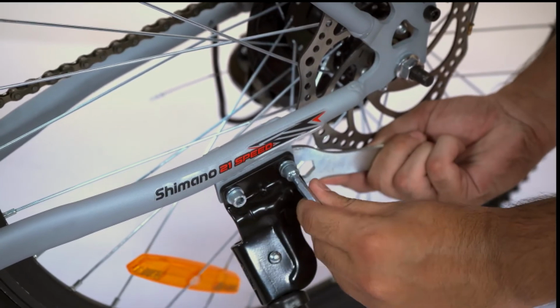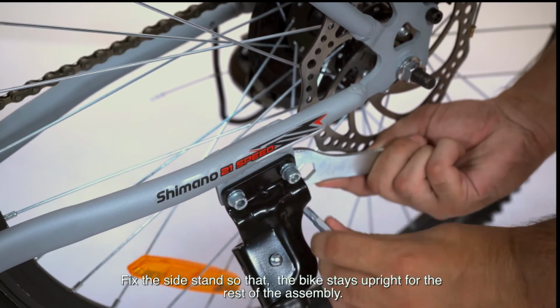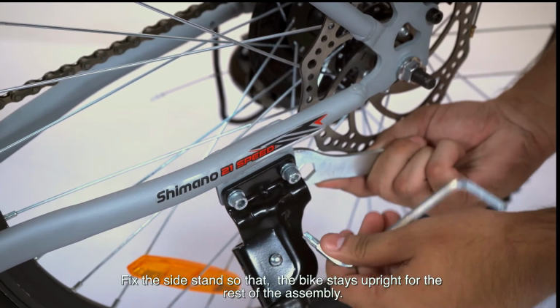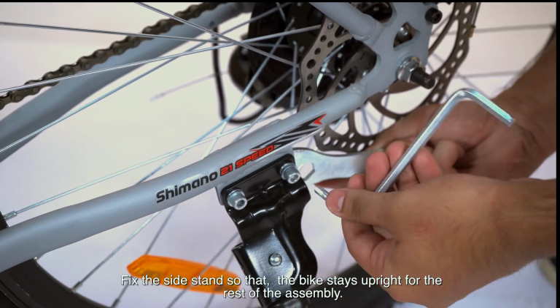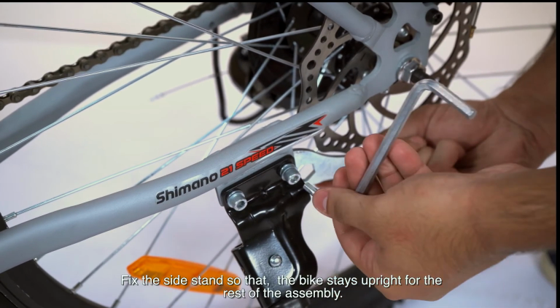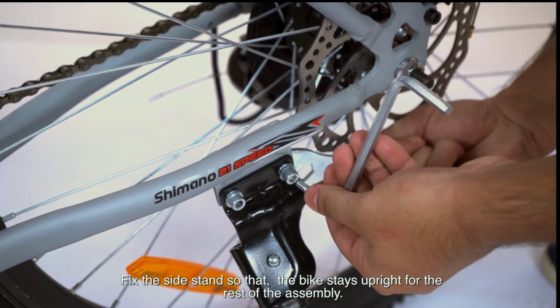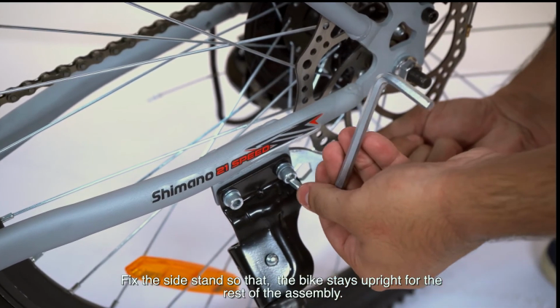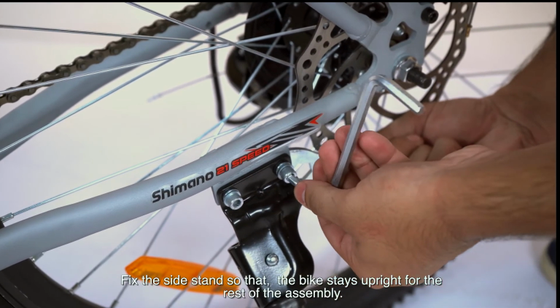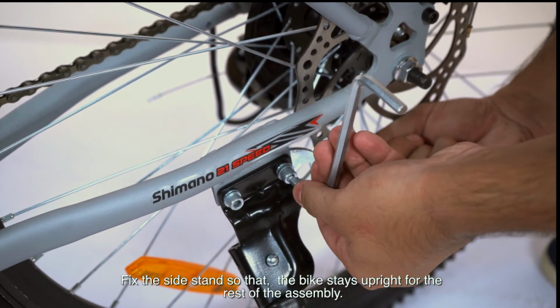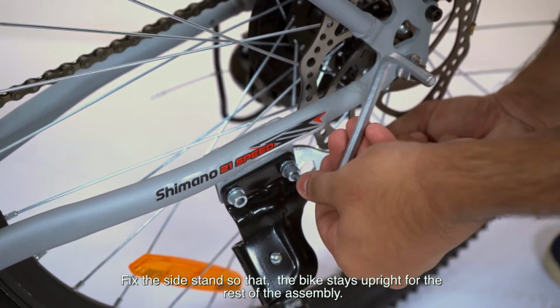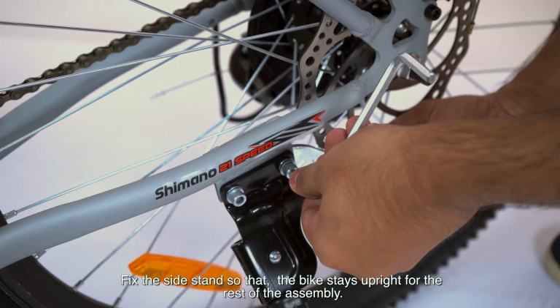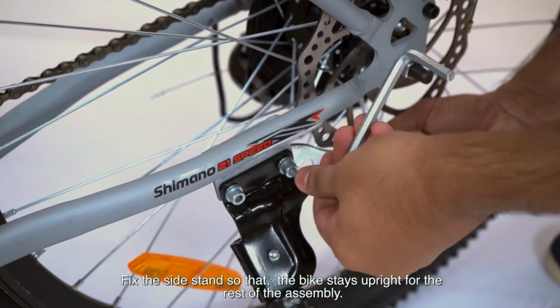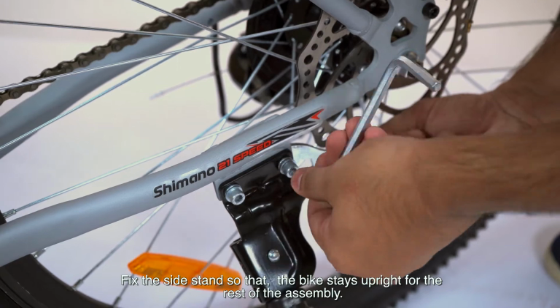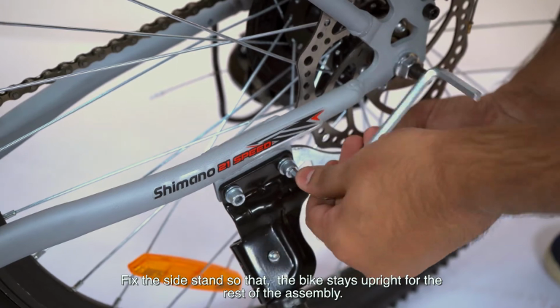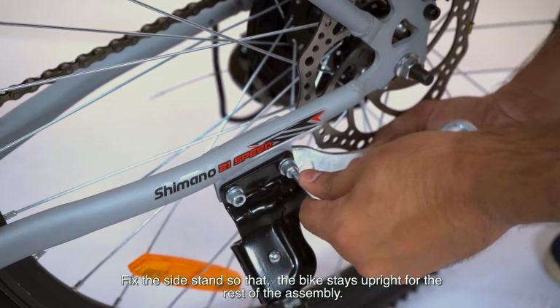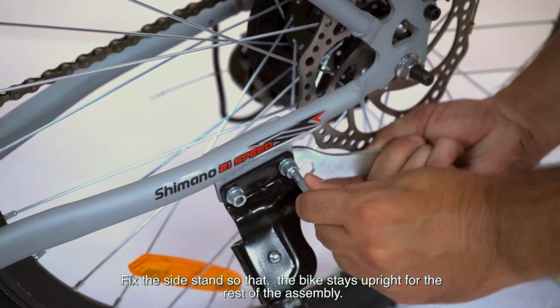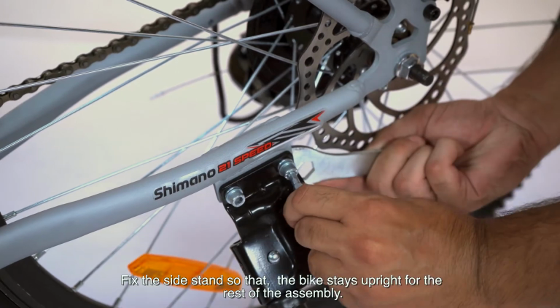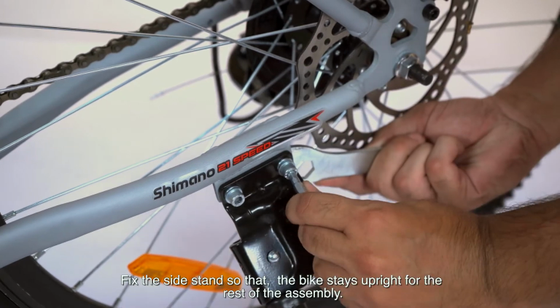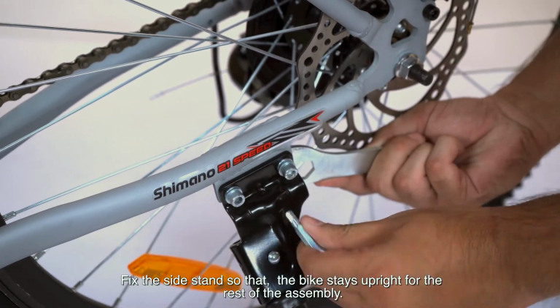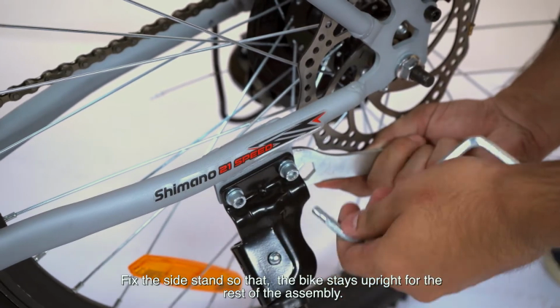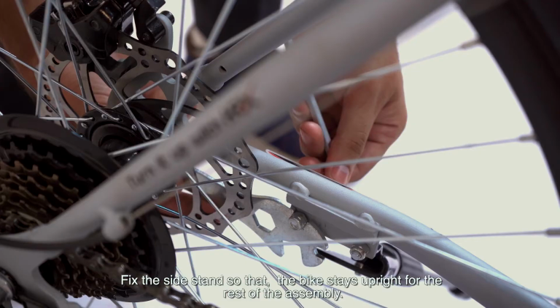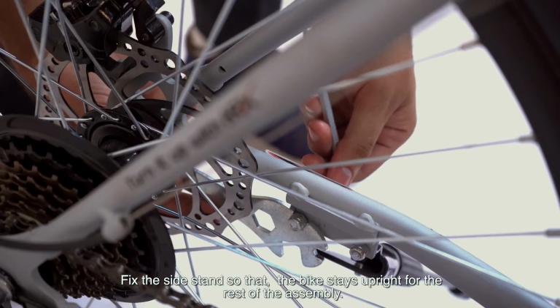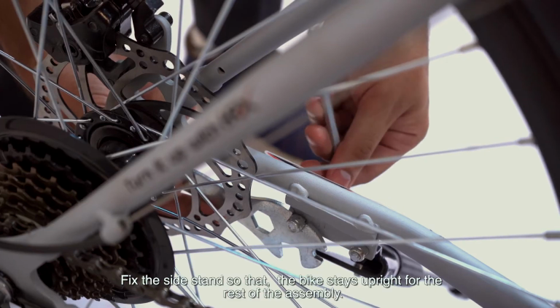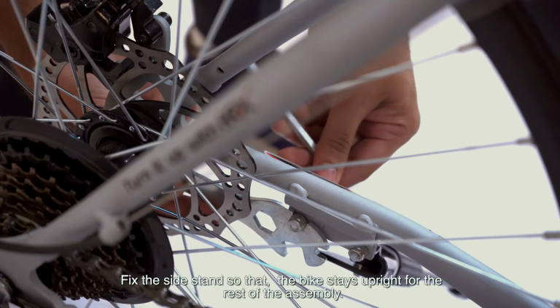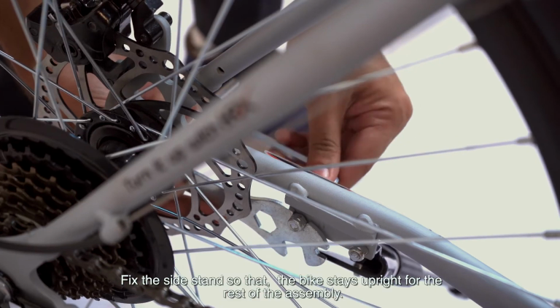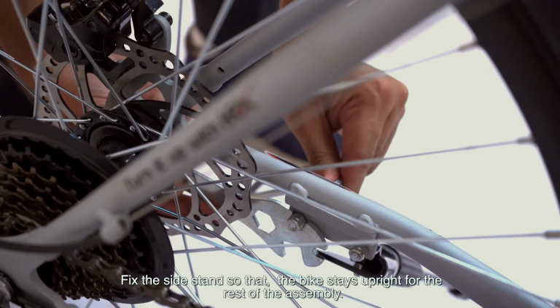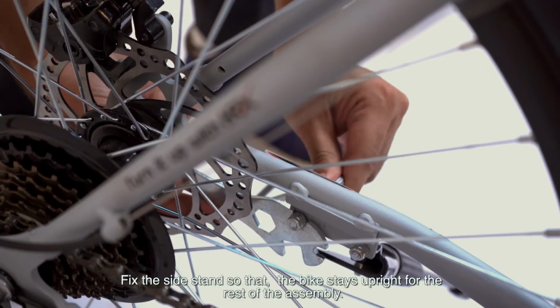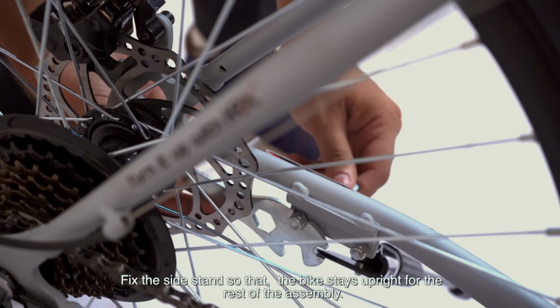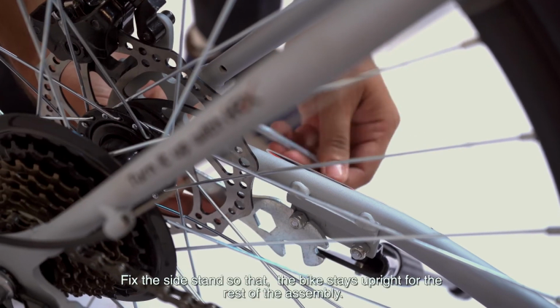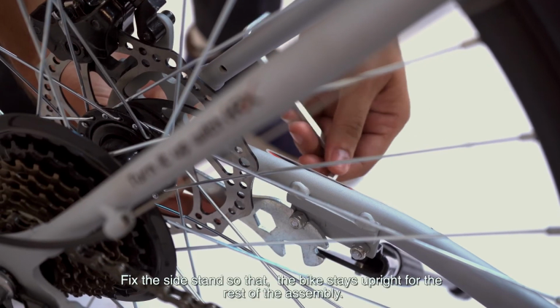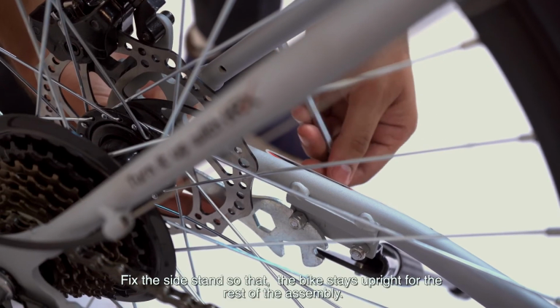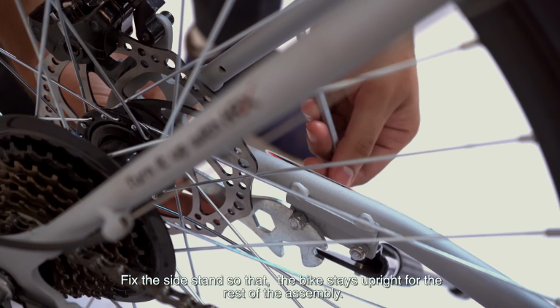Fix the side stand so that the bike stays upright for the rest of the assembly.